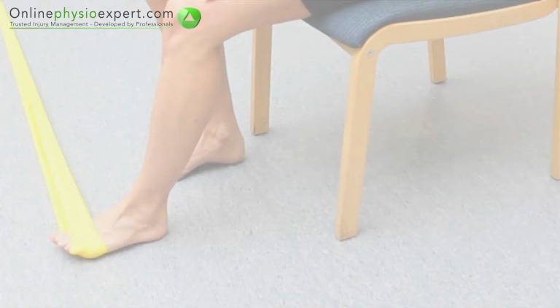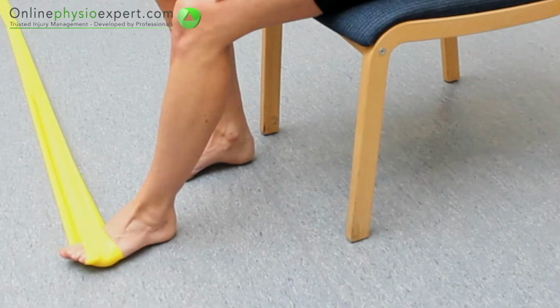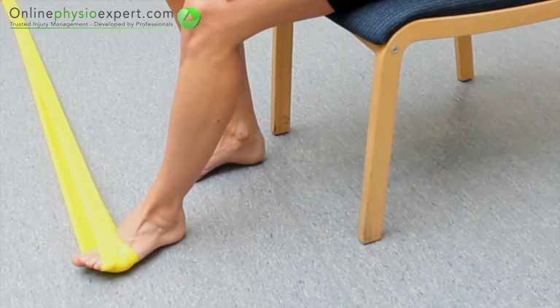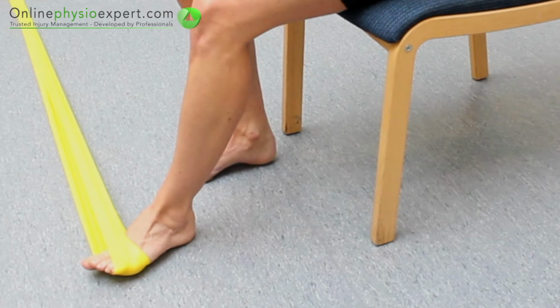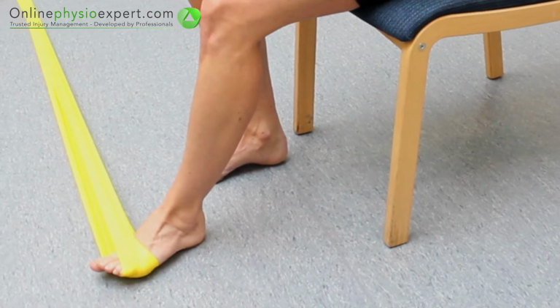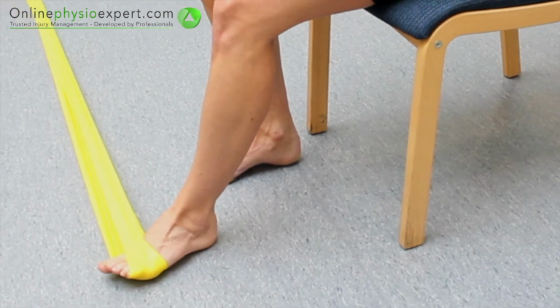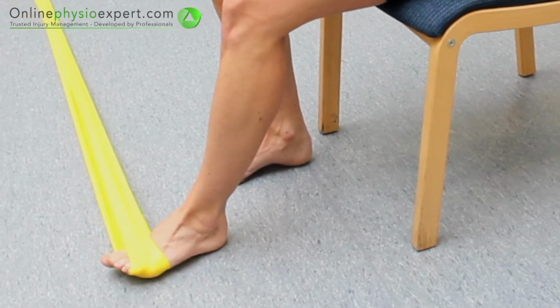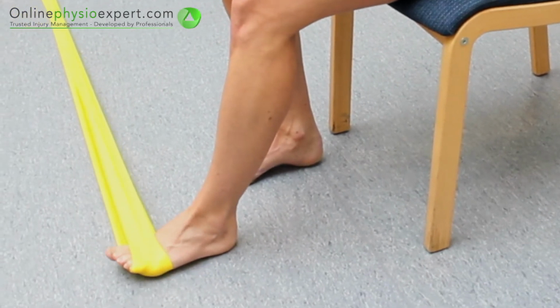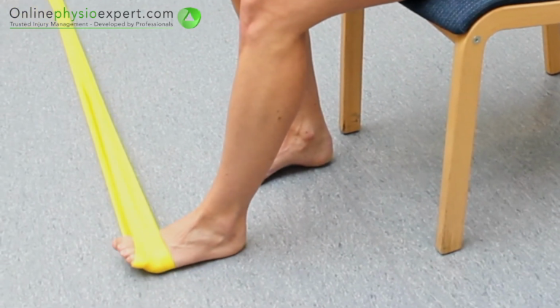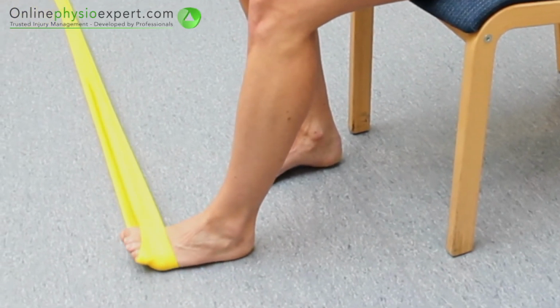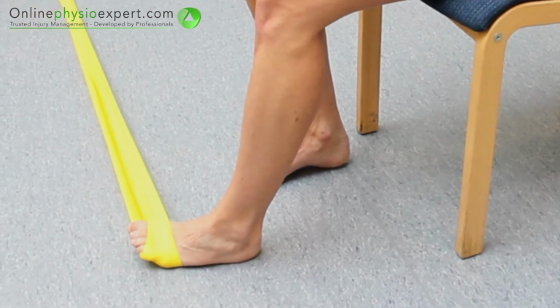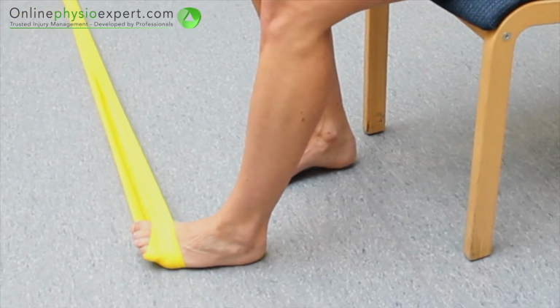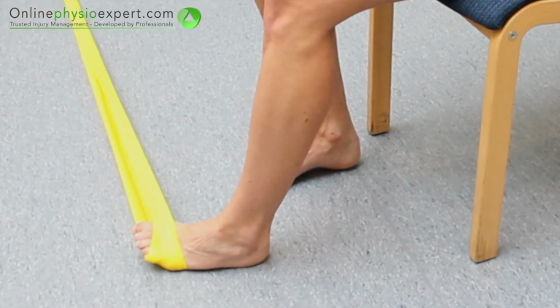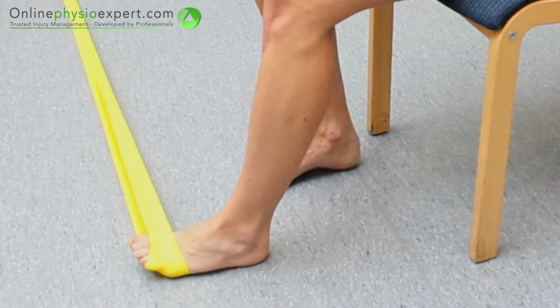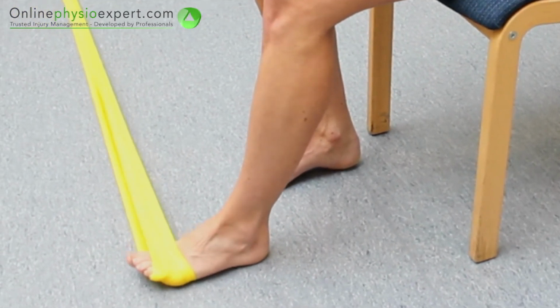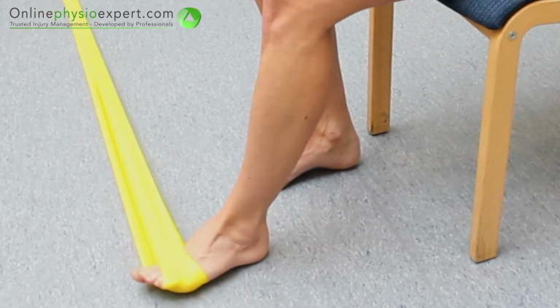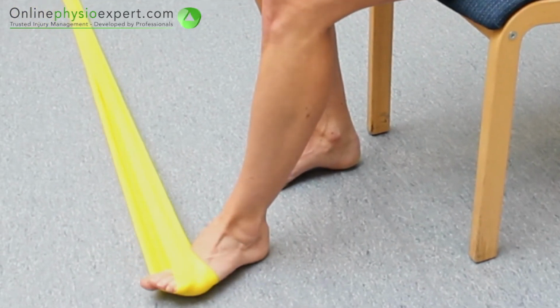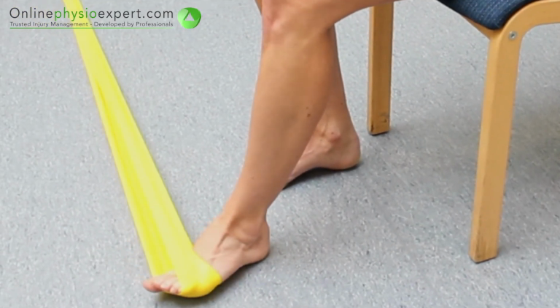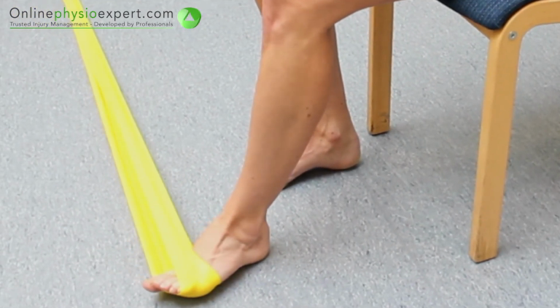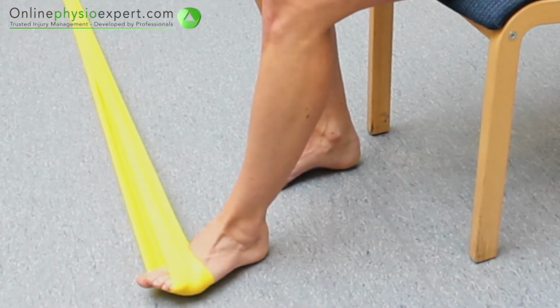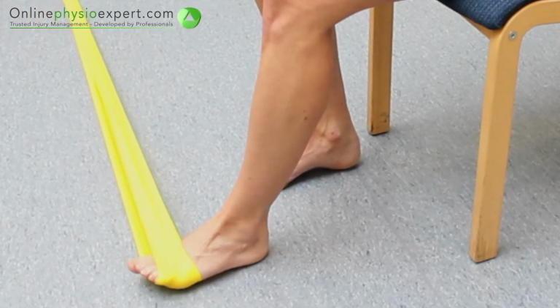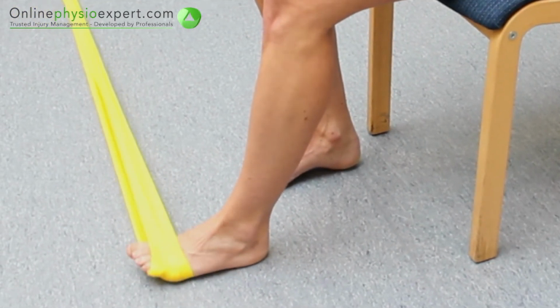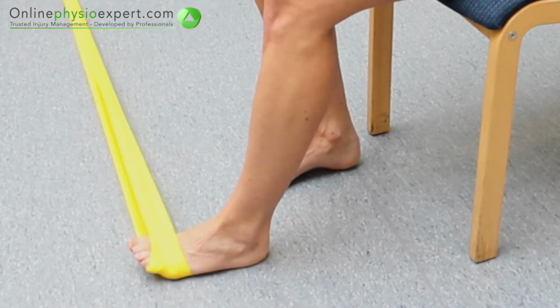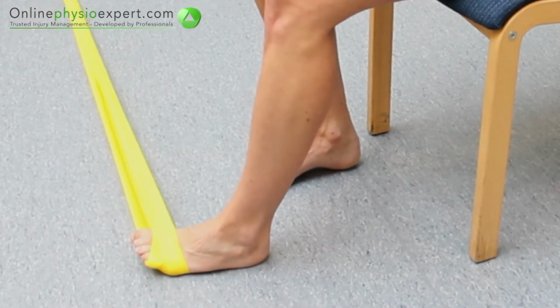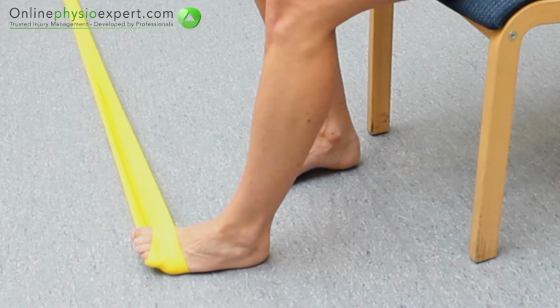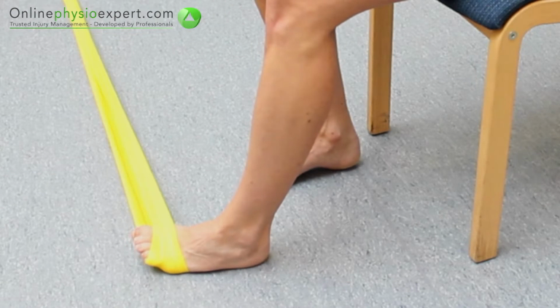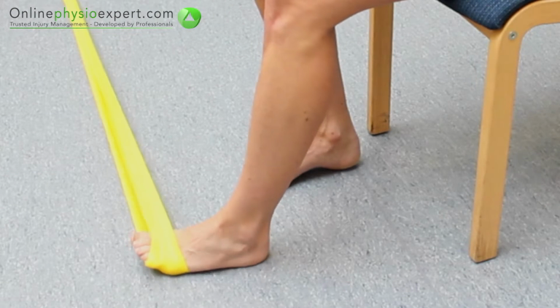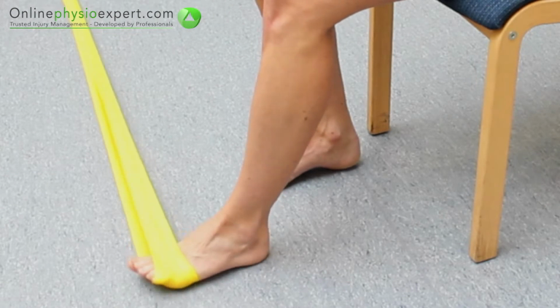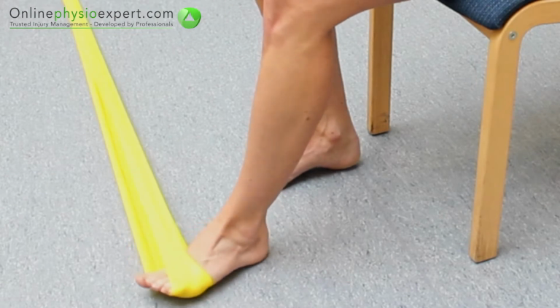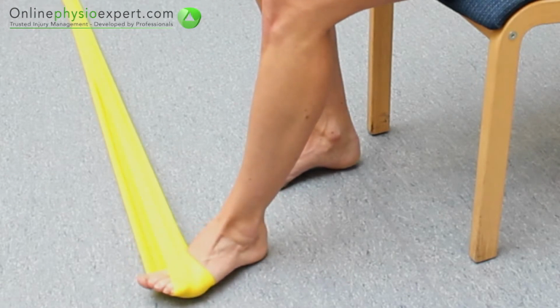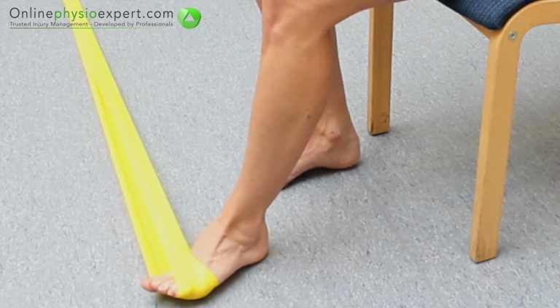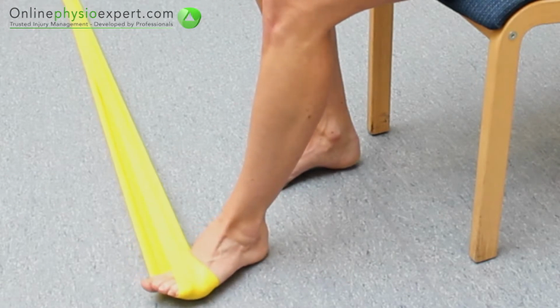When performed correctly, you should feel this exercise target the ankle-everter muscles and tendons in your shin, and to the outside of your ankle and foot.